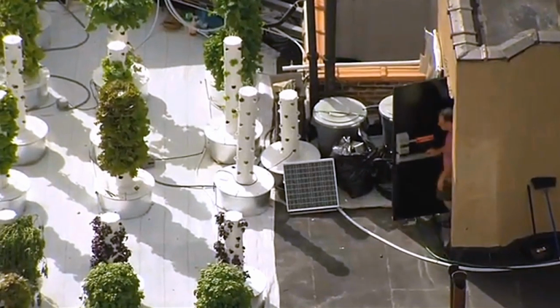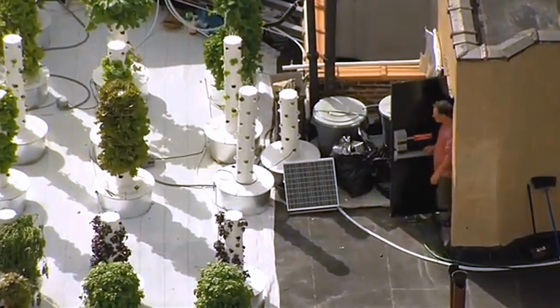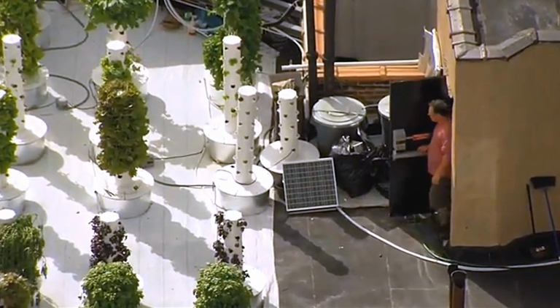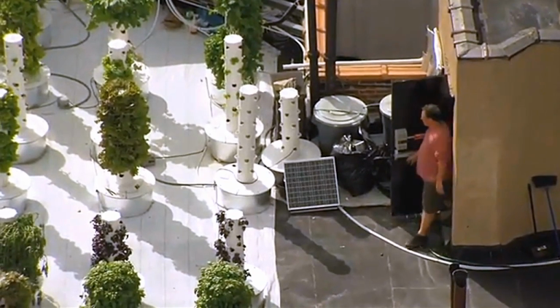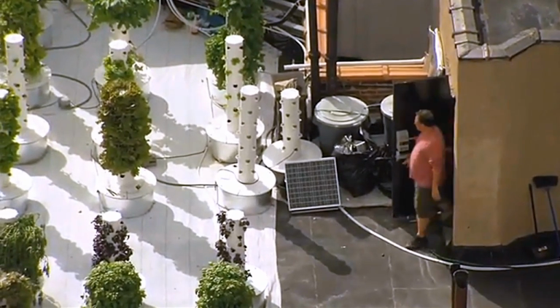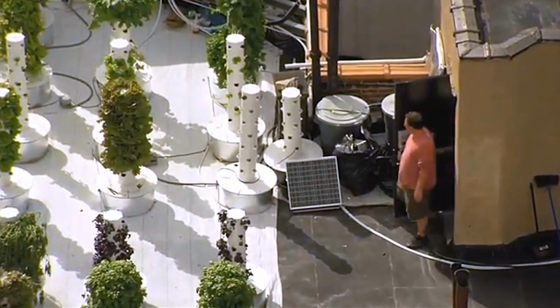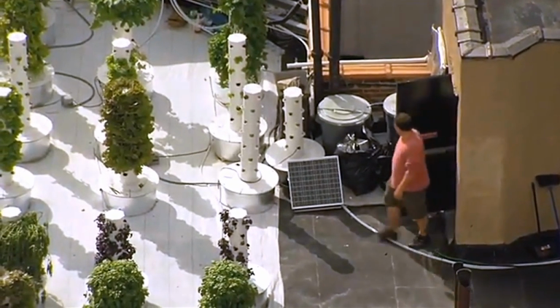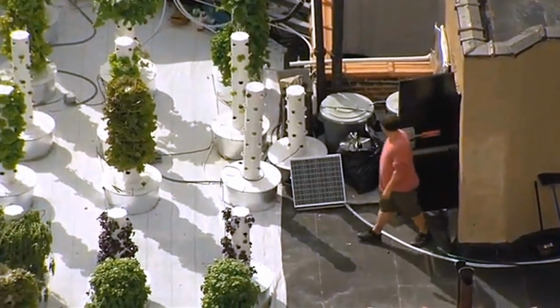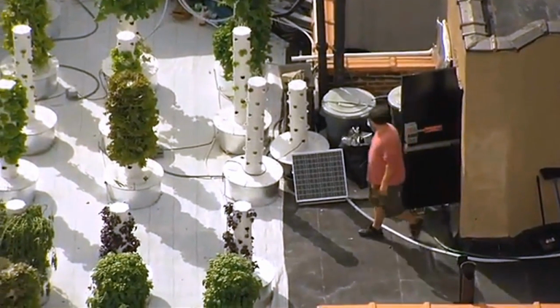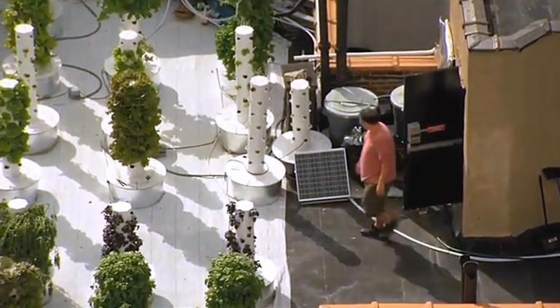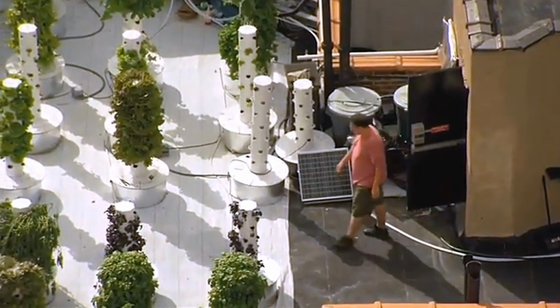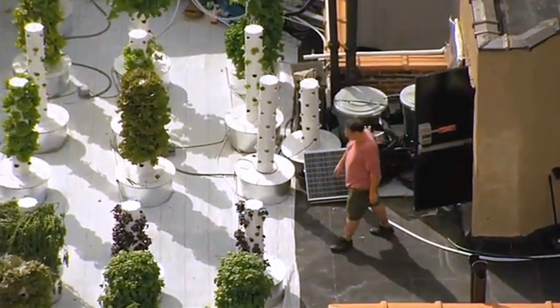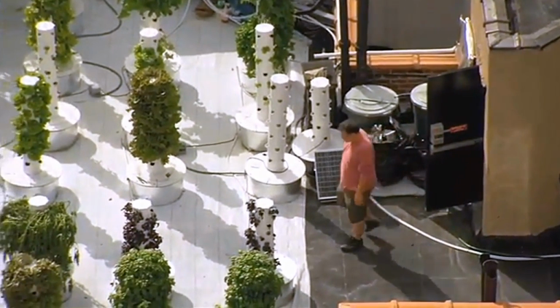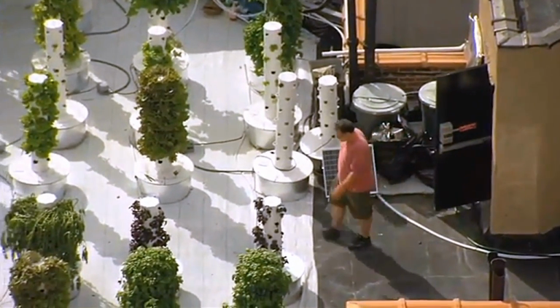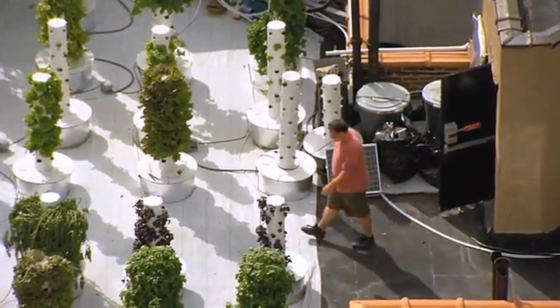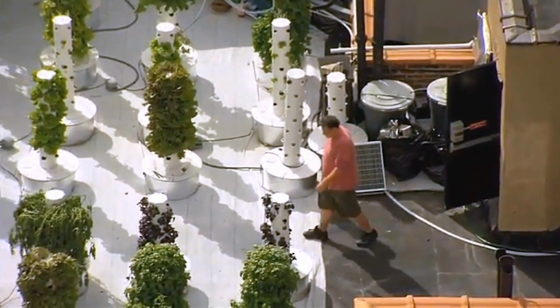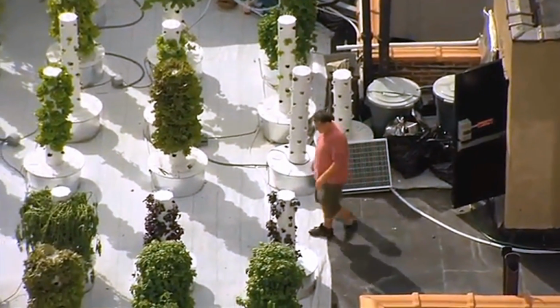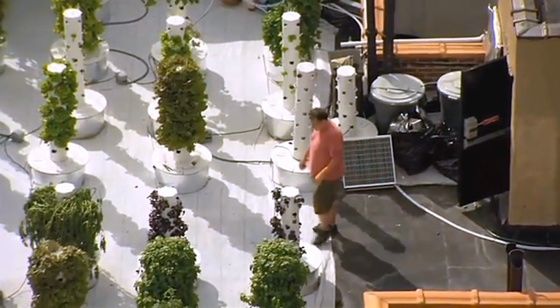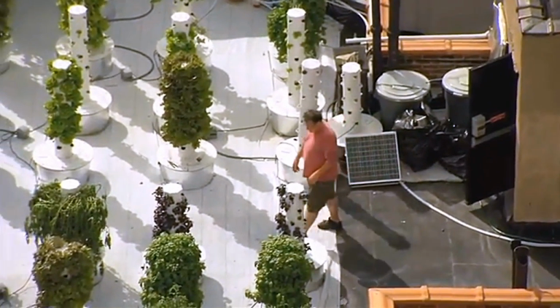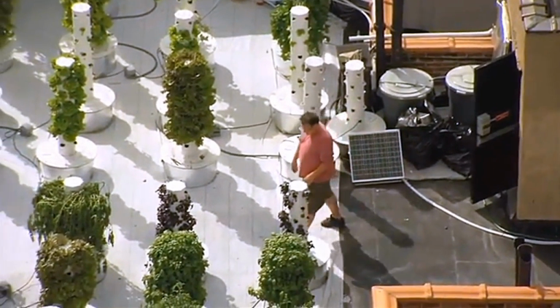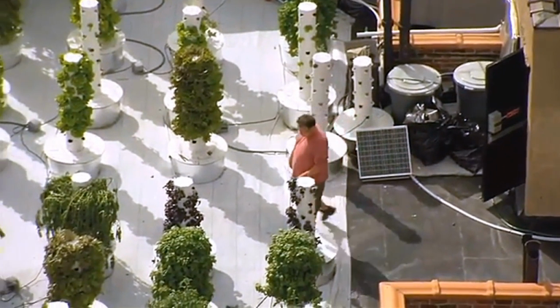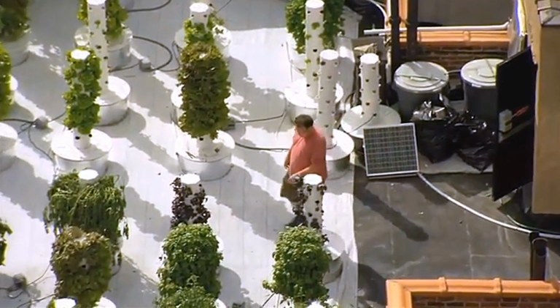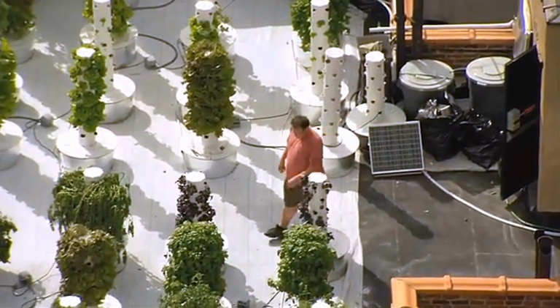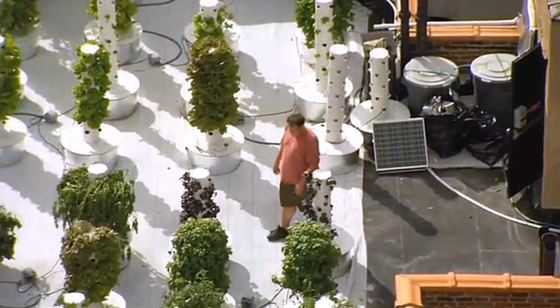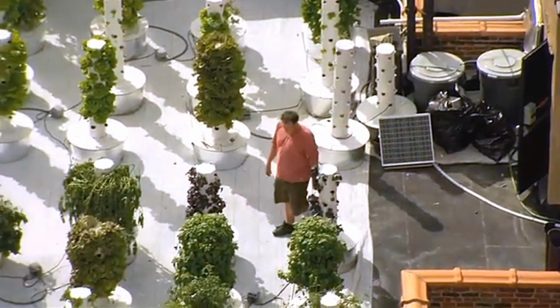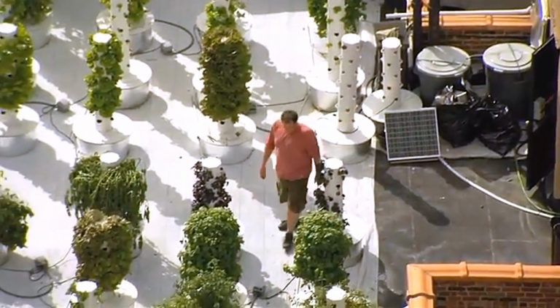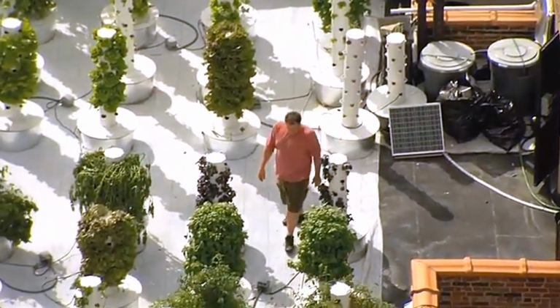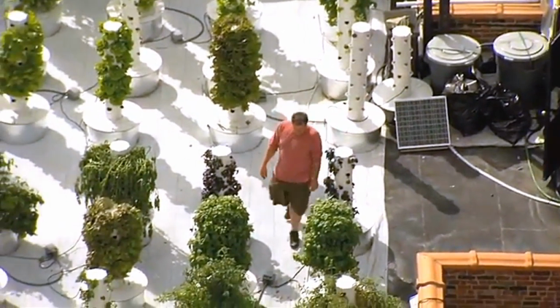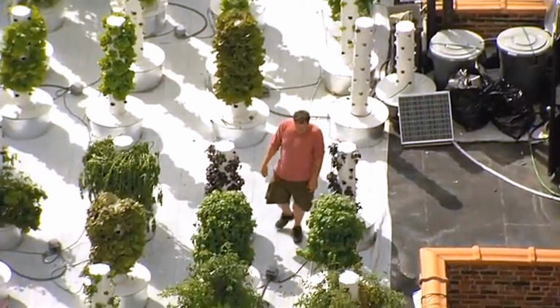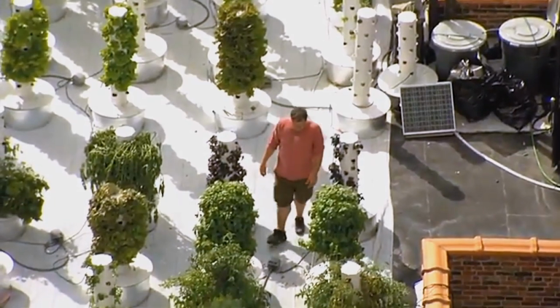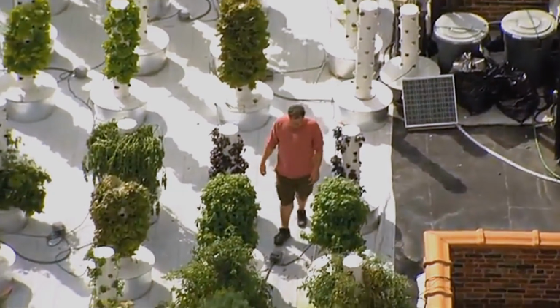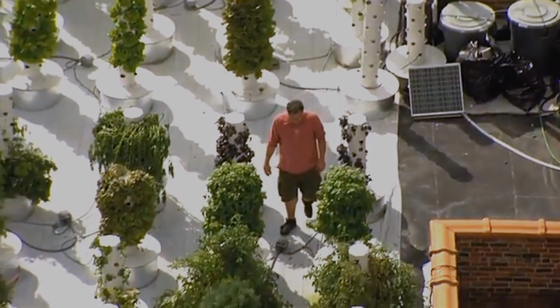When you enter the garden from the stairwell and you open that door, it's kind of like a sanctuary of sorts.